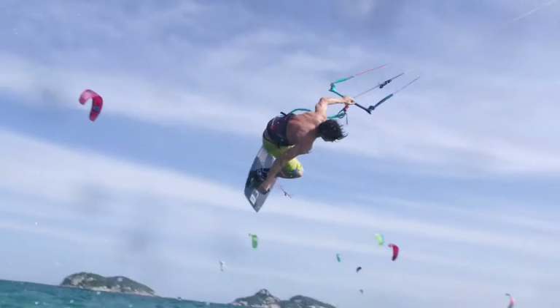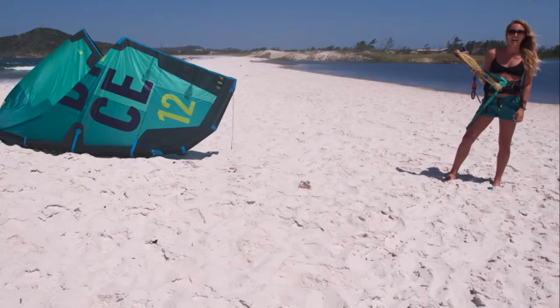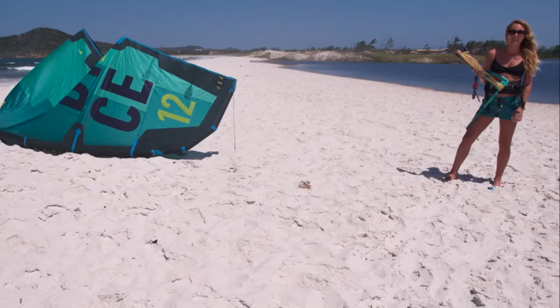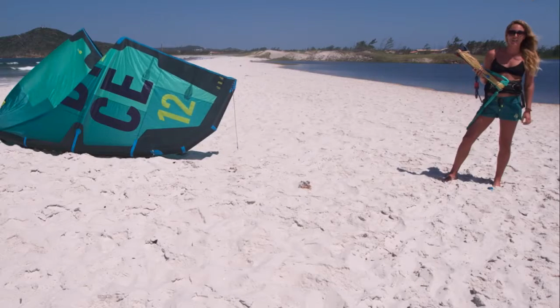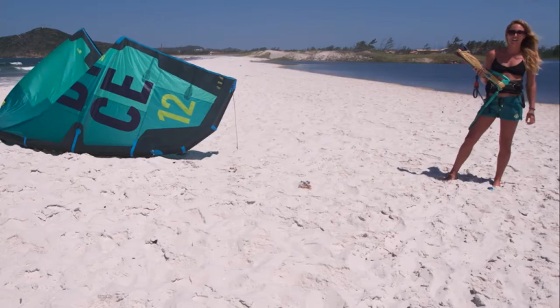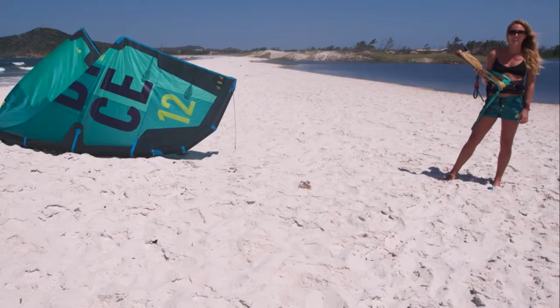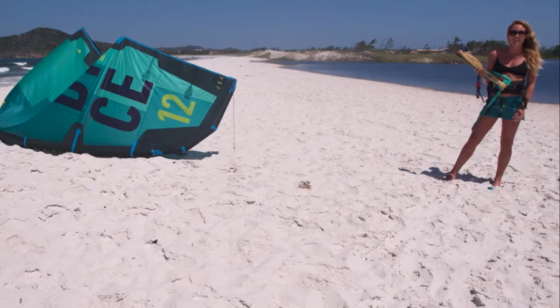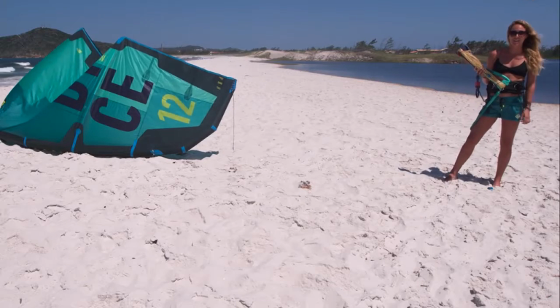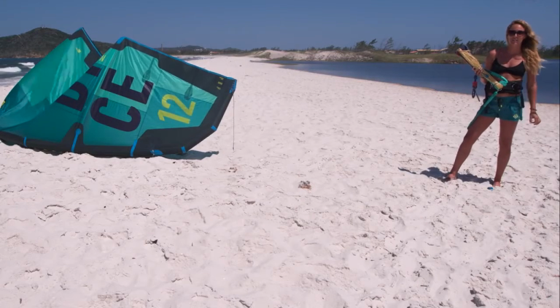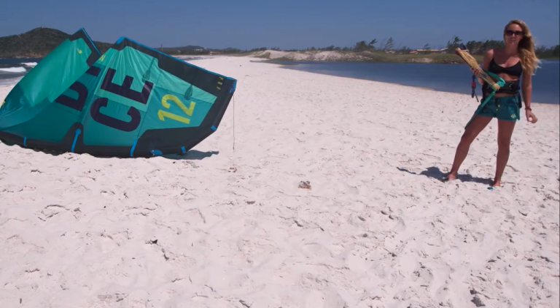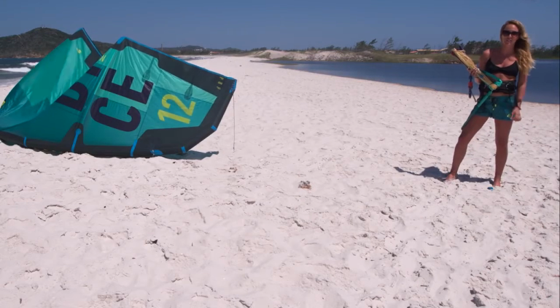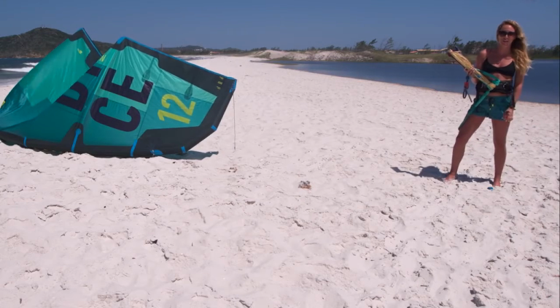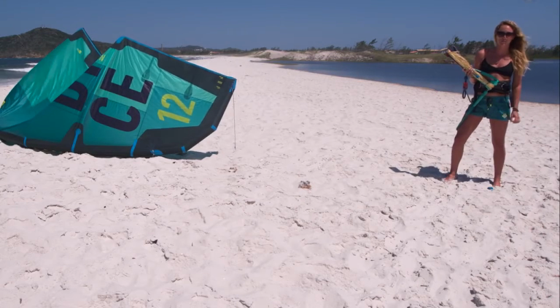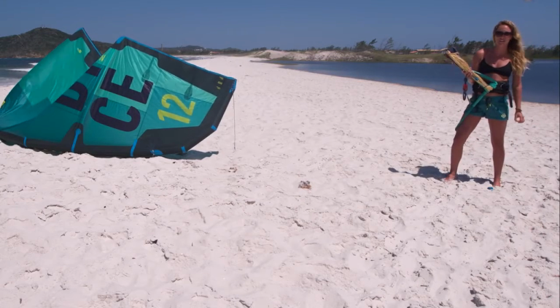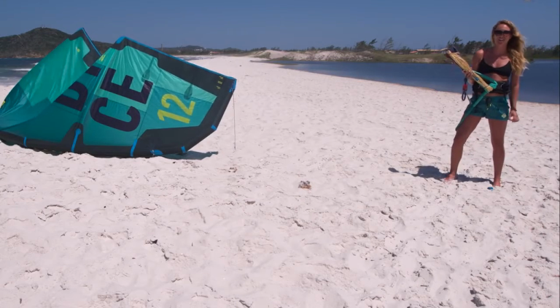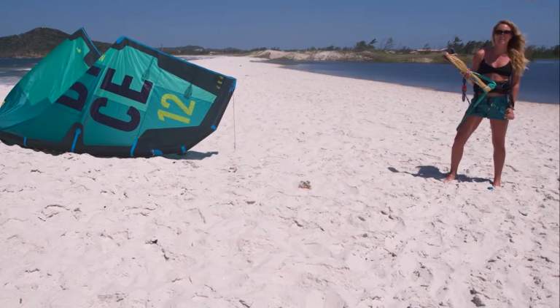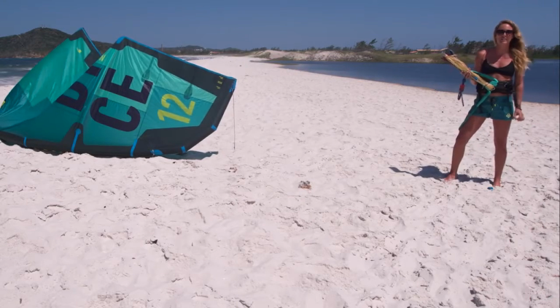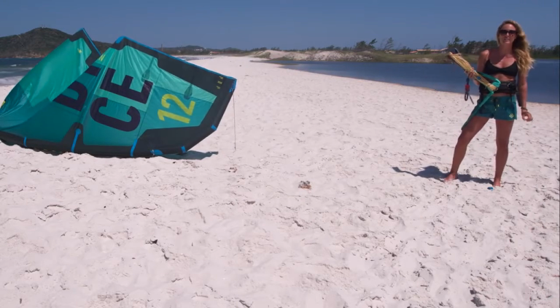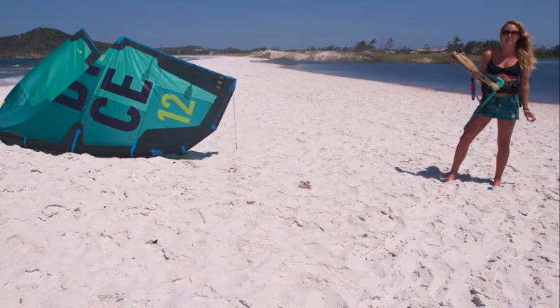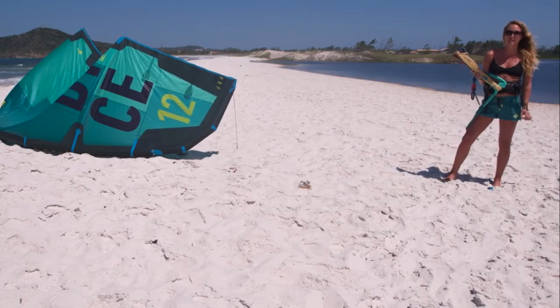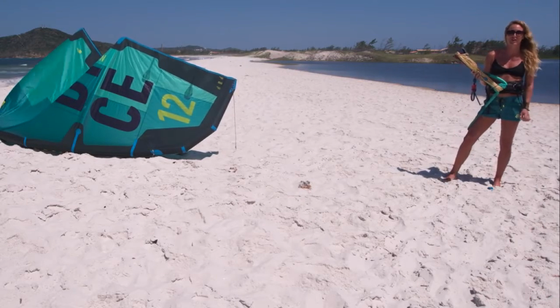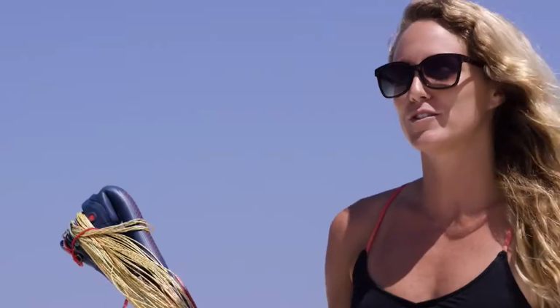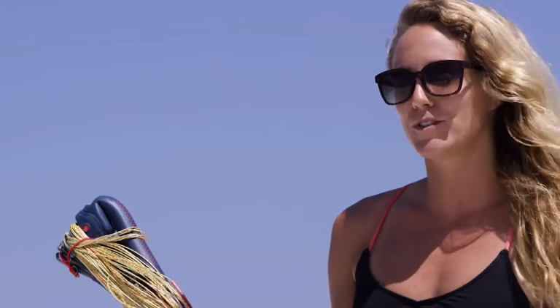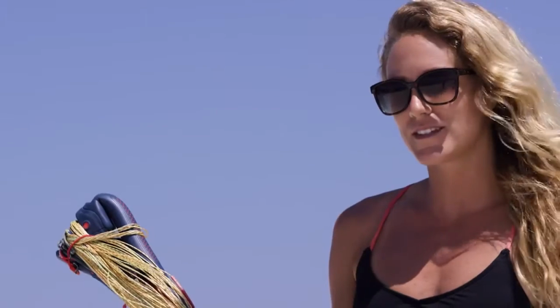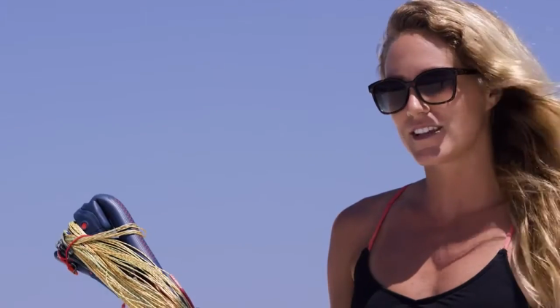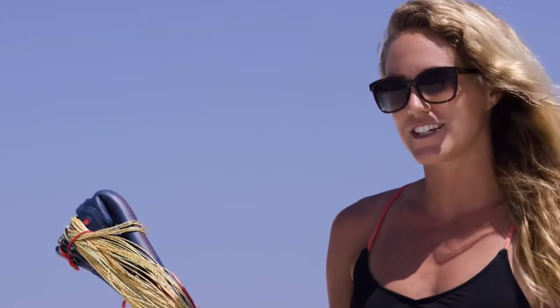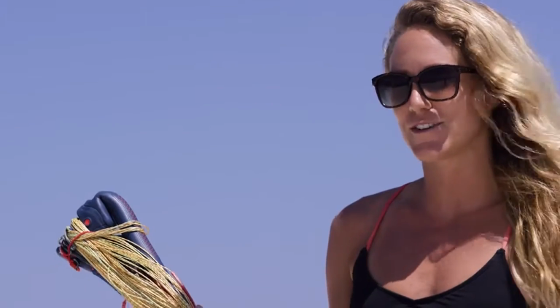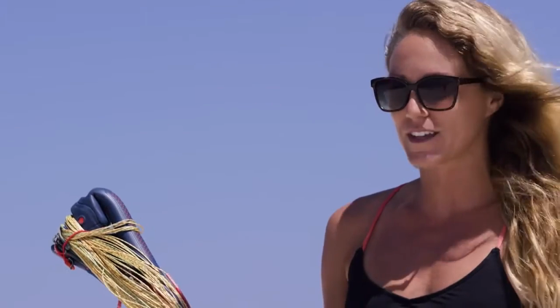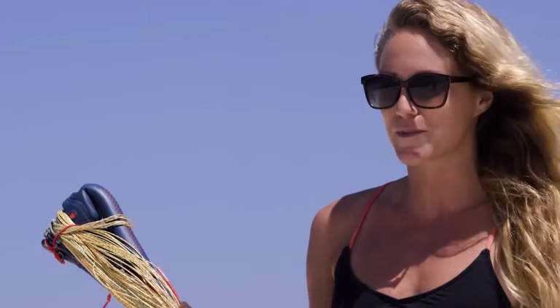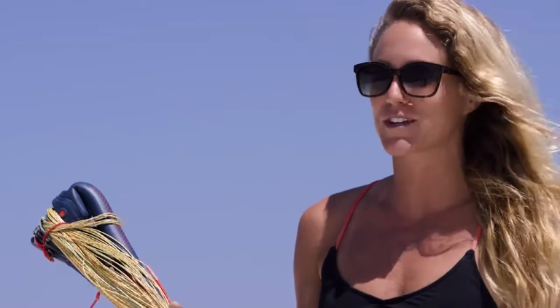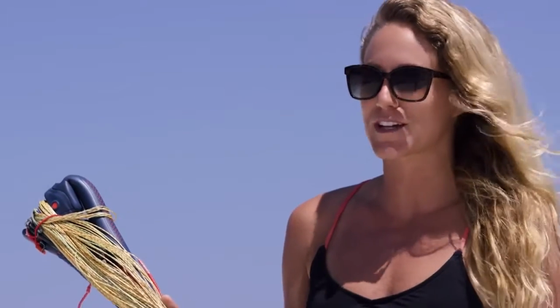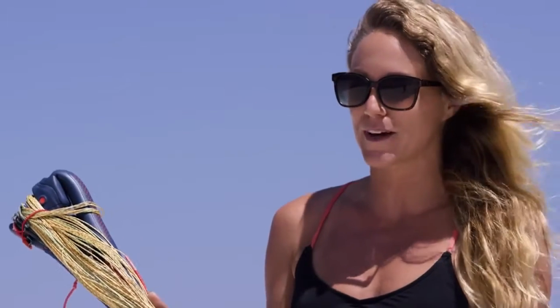Hi, I'm Colleen Carroll. I'm in Rio de Janeiro, Brazil, and I'm here to introduce to you the new 2017 North Kiteboarding Trust Bar.